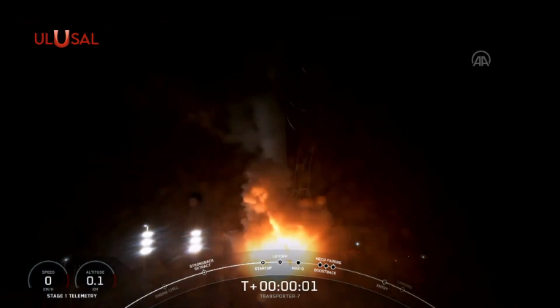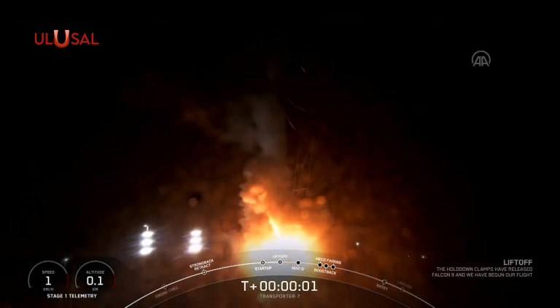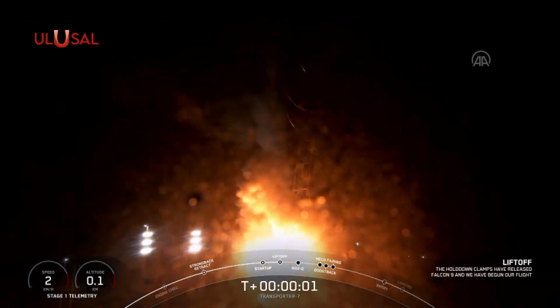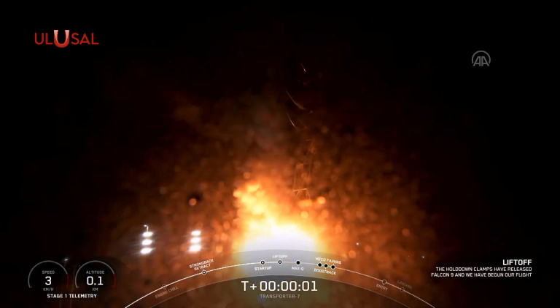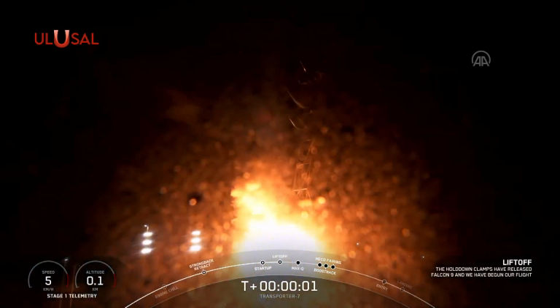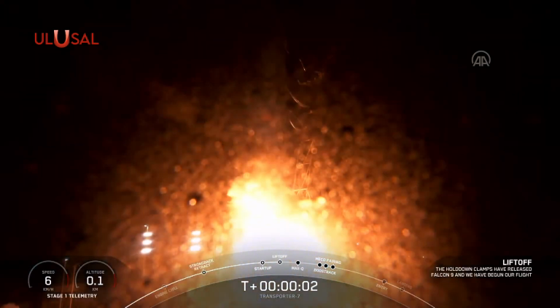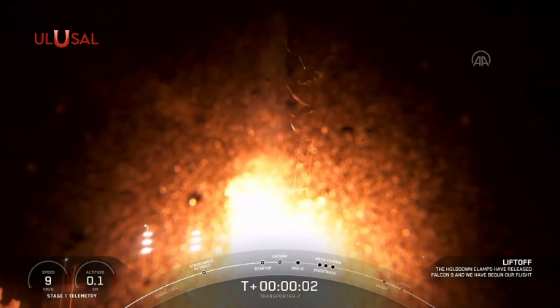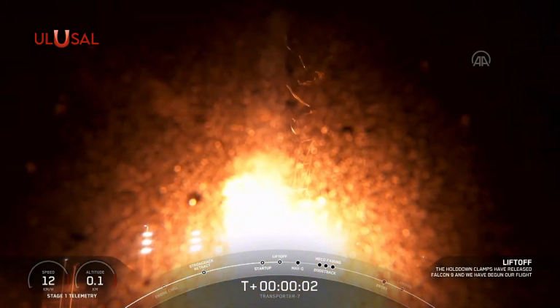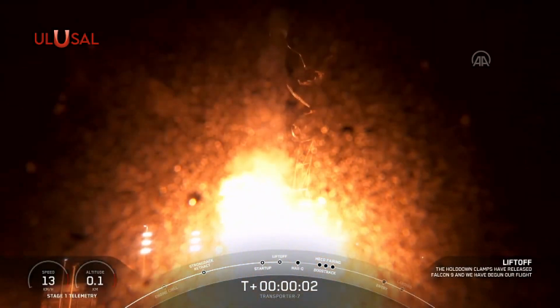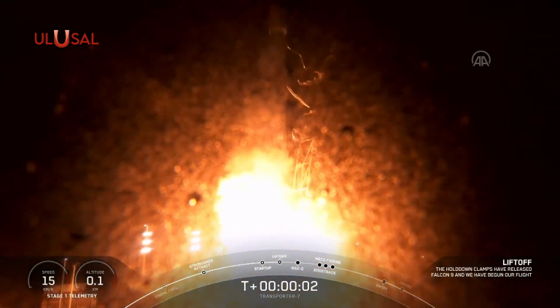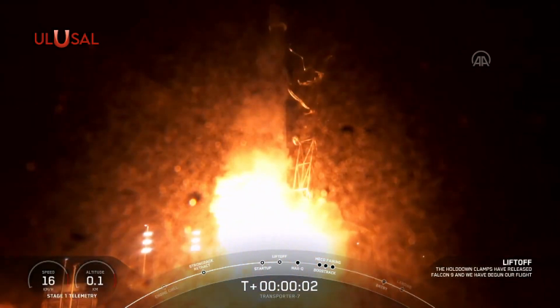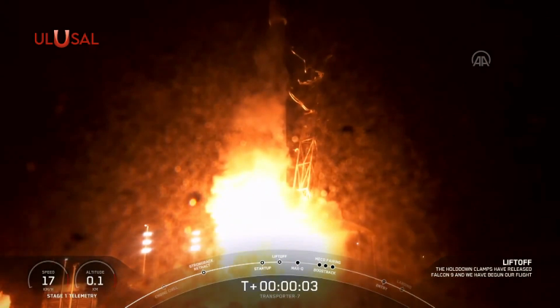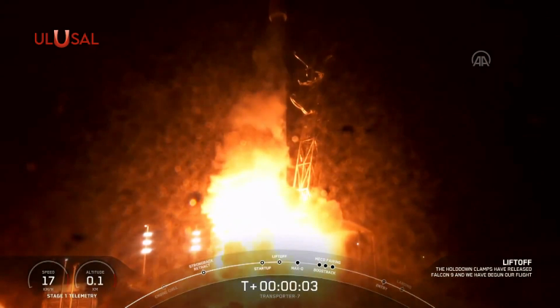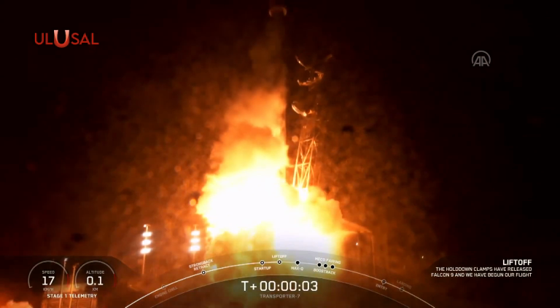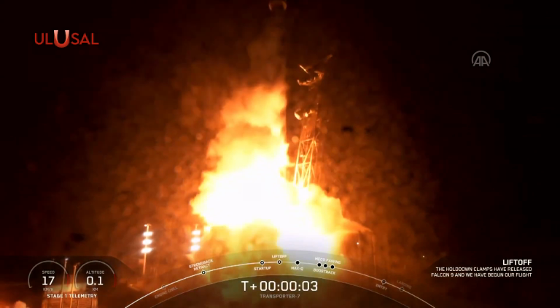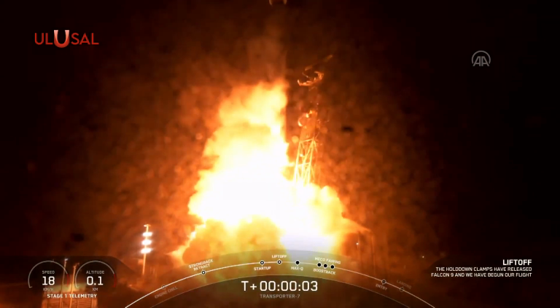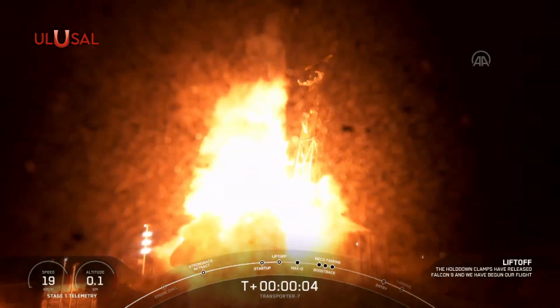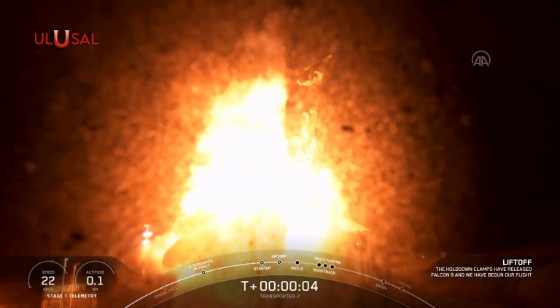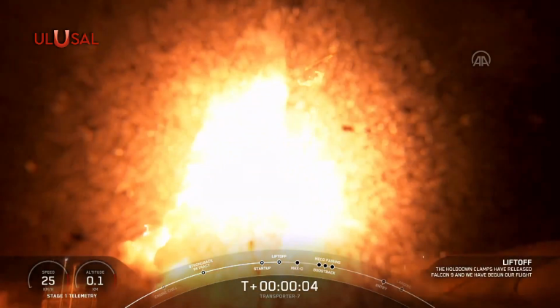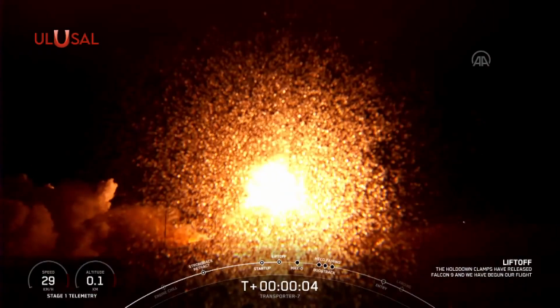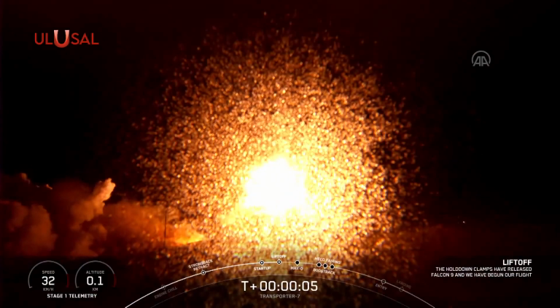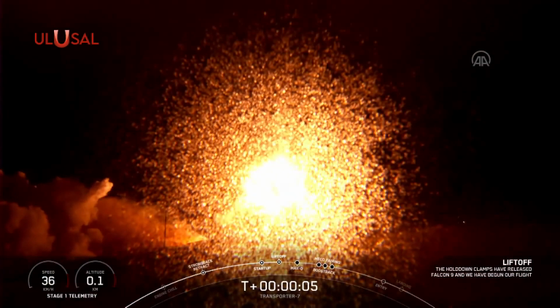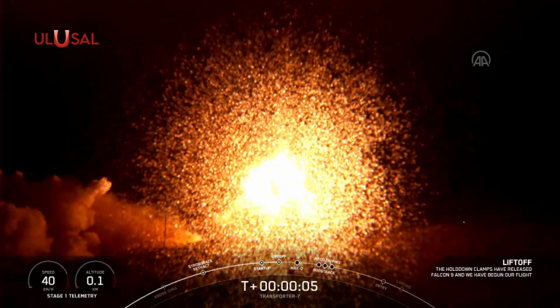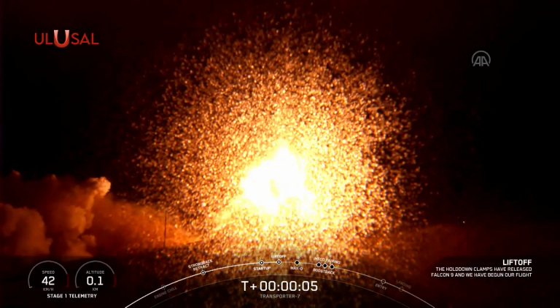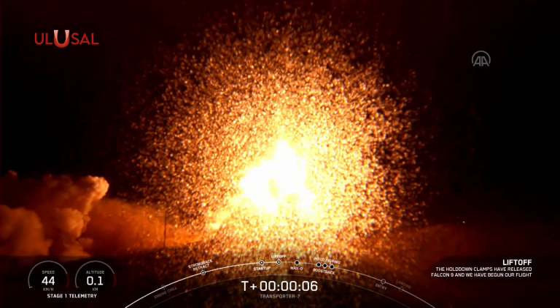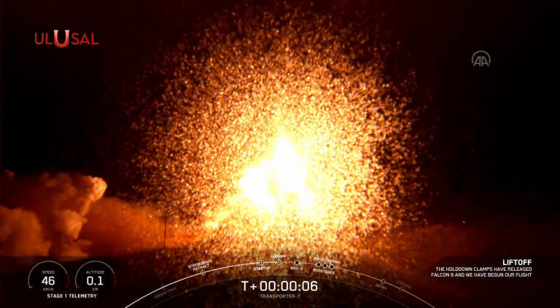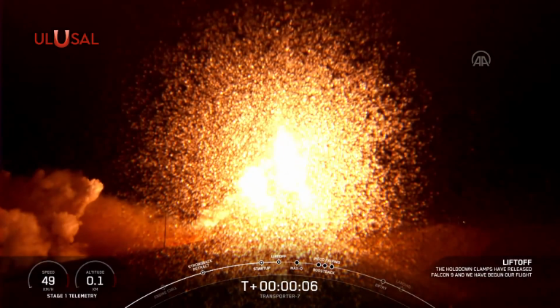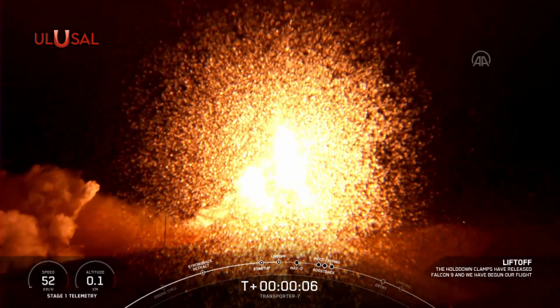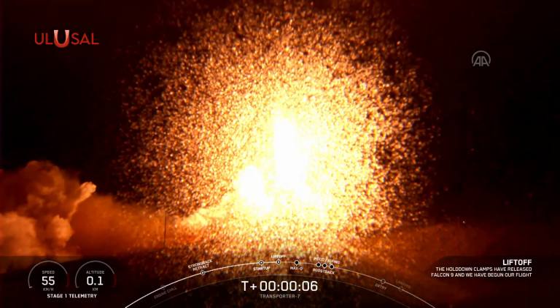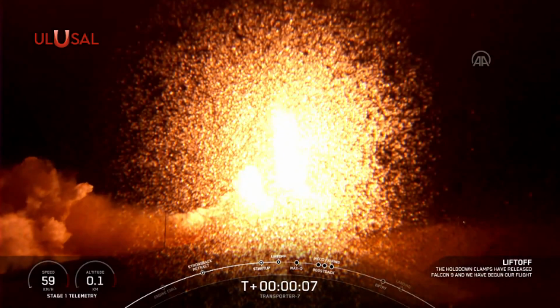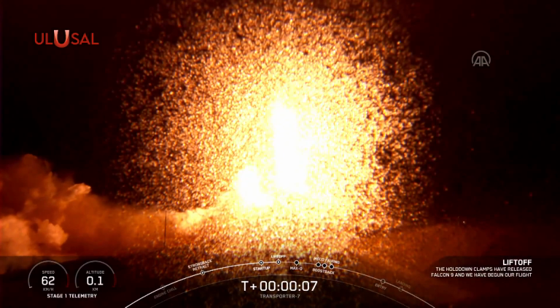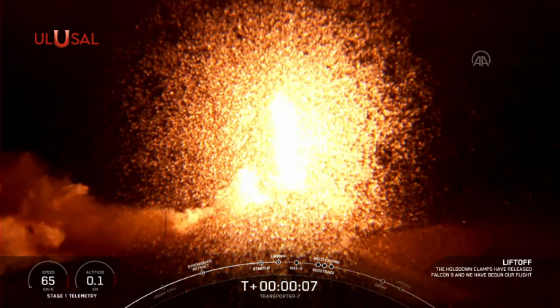Engines full power, and liftoff of Transporter 7. Go Falcon, go Transporter.